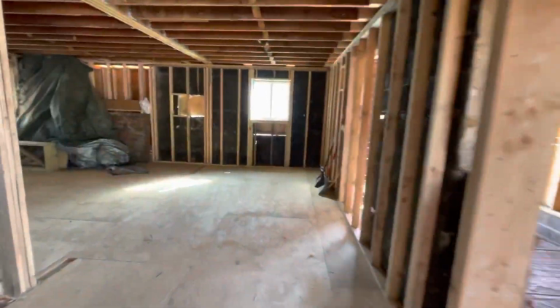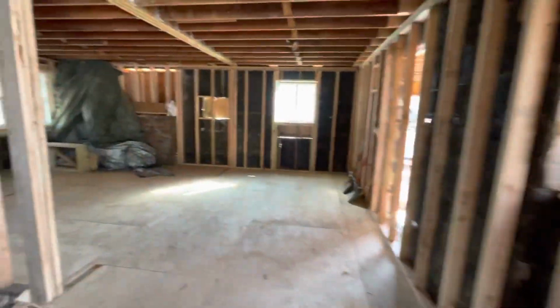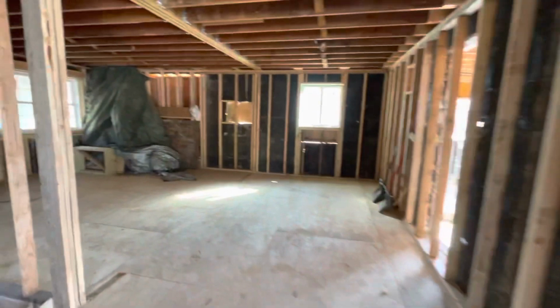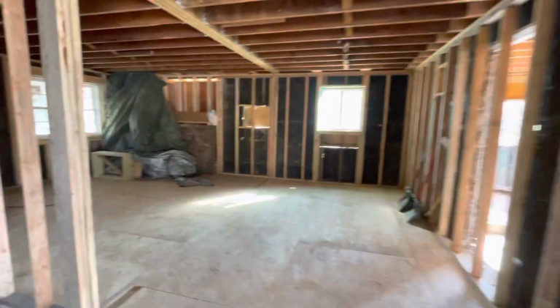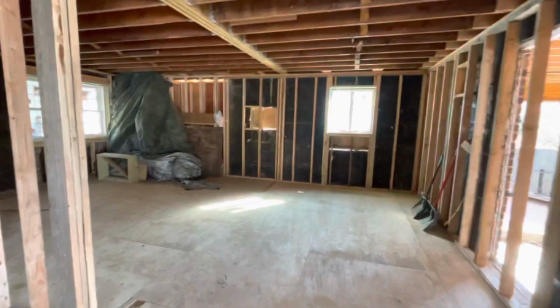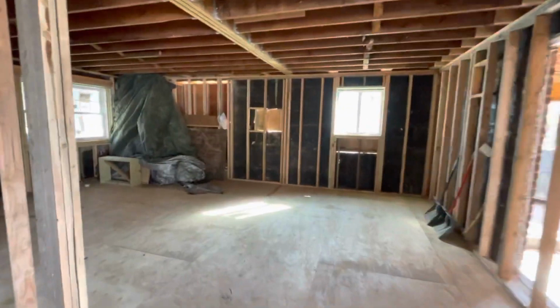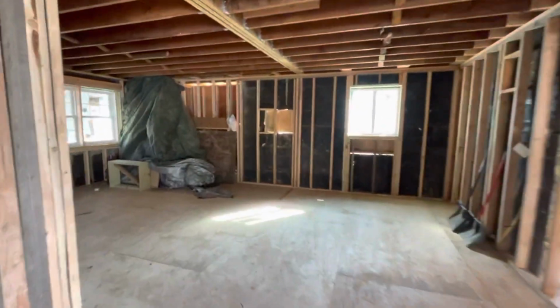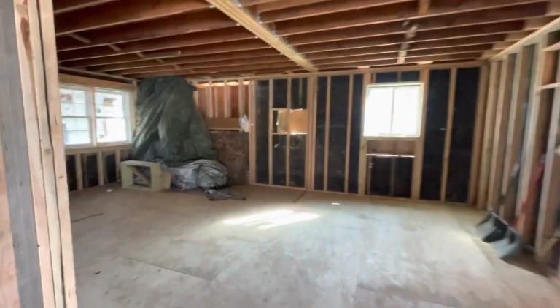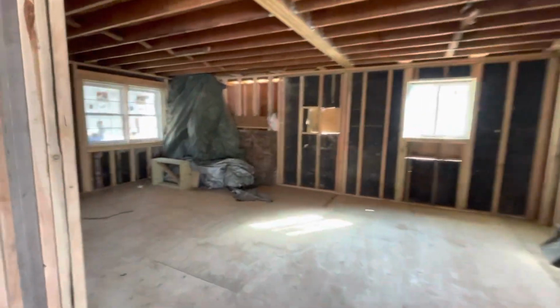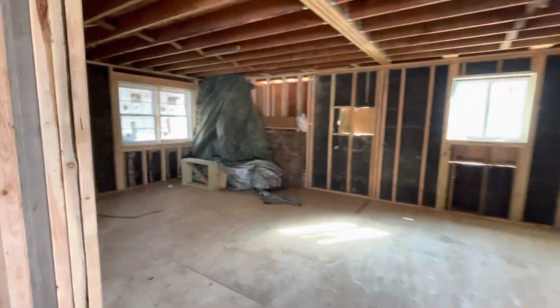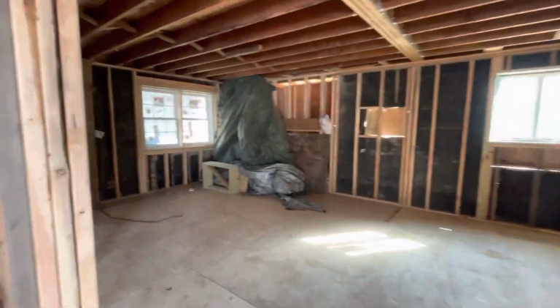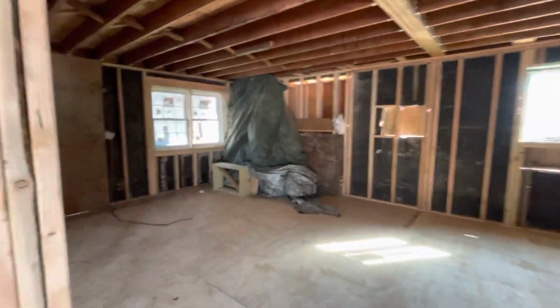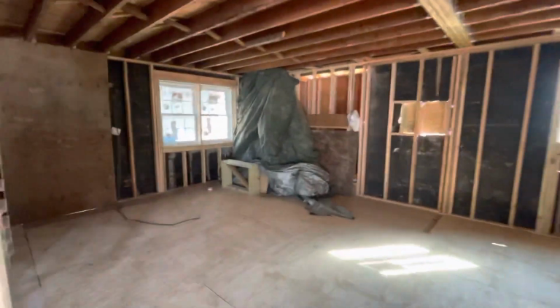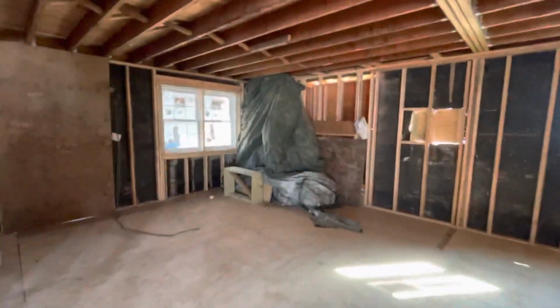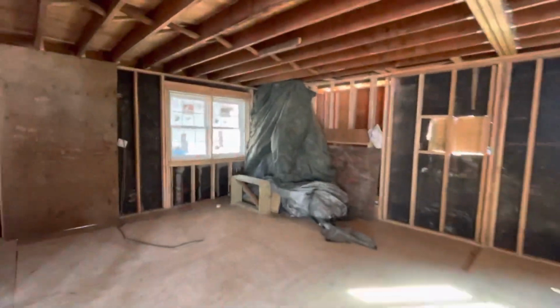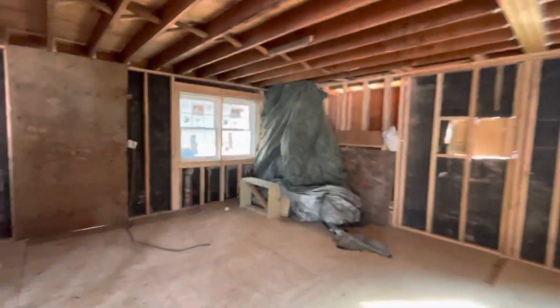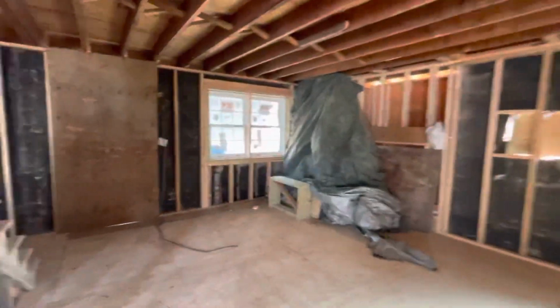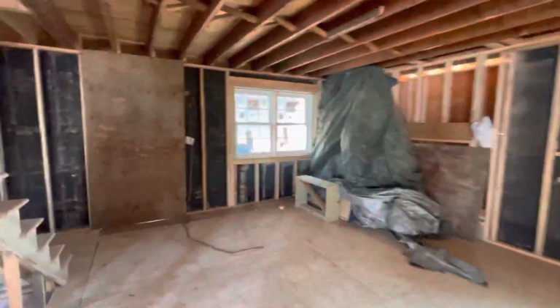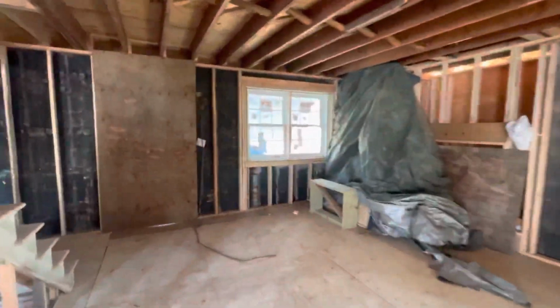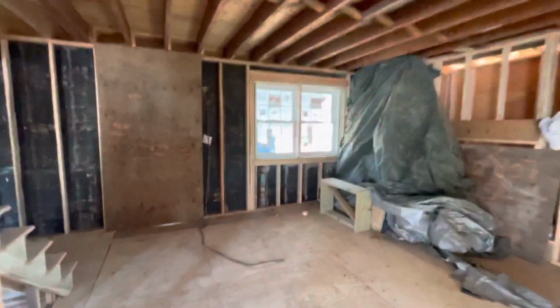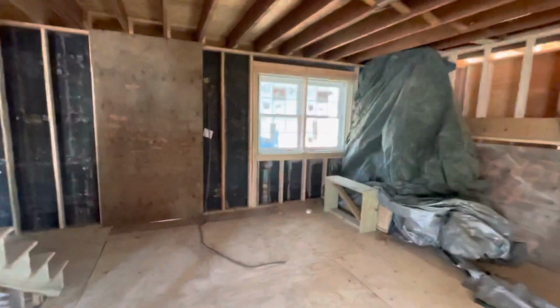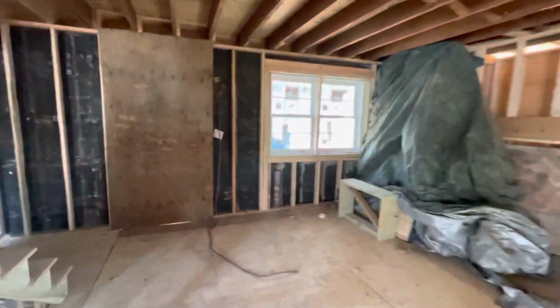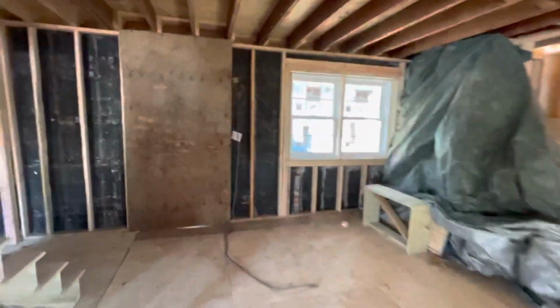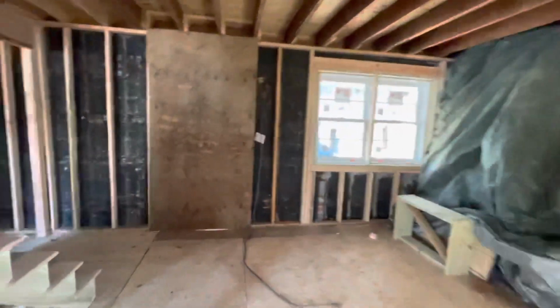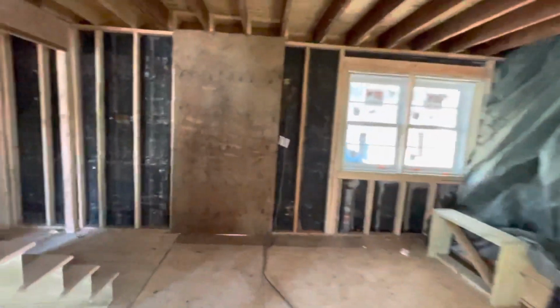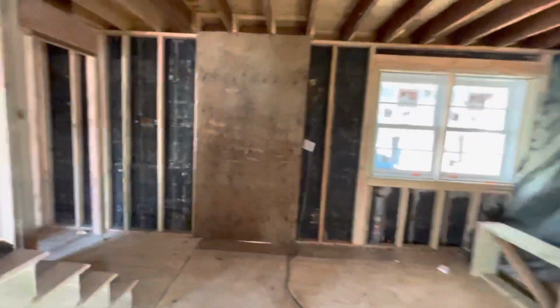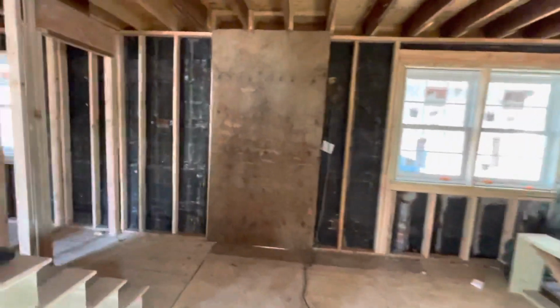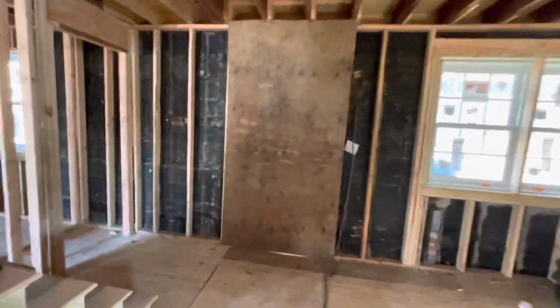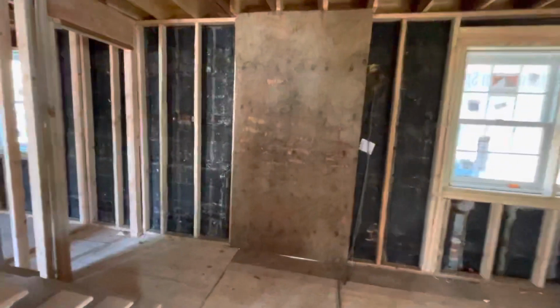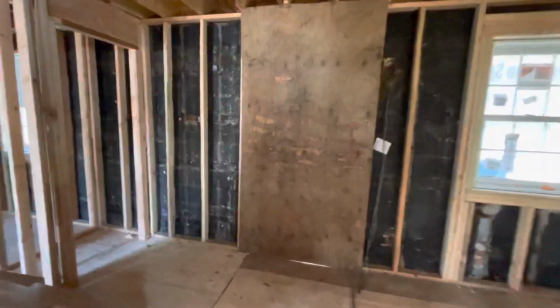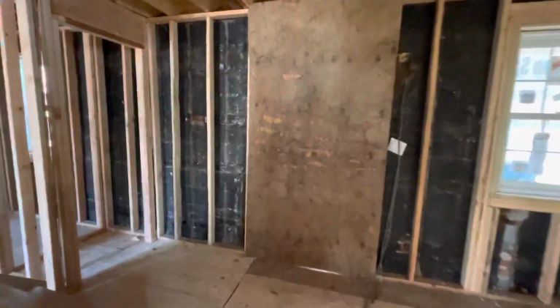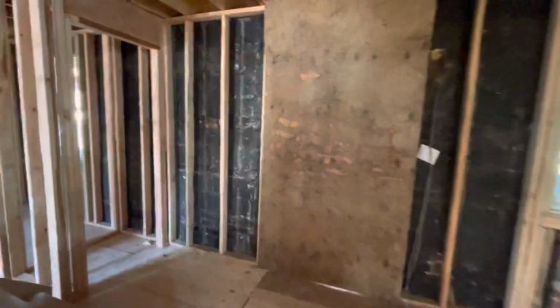So as we look around here, we'll go upstairs and I'll show you the four bedrooms and the two bathrooms on this home transformation.